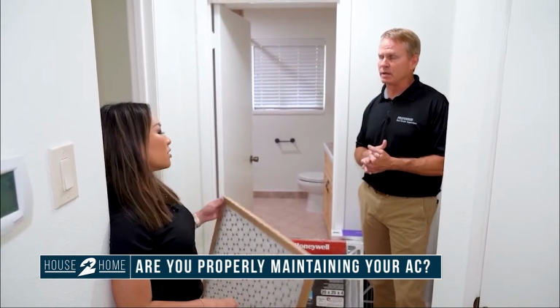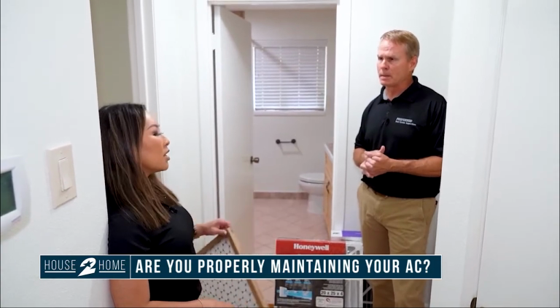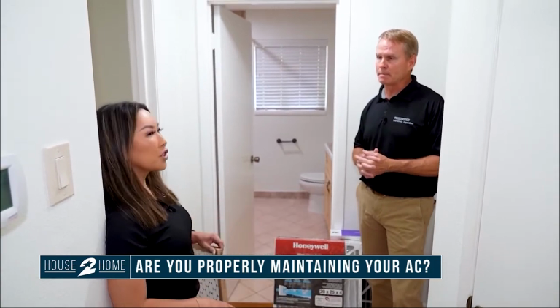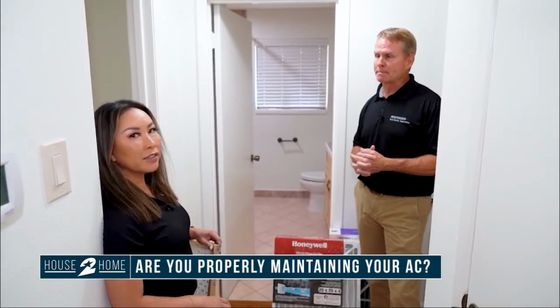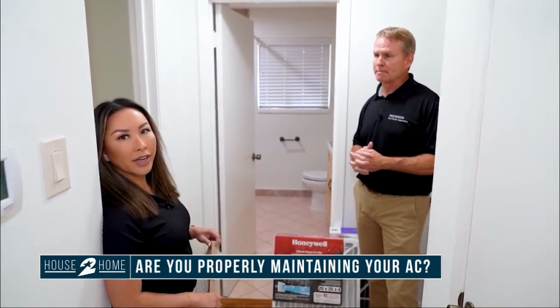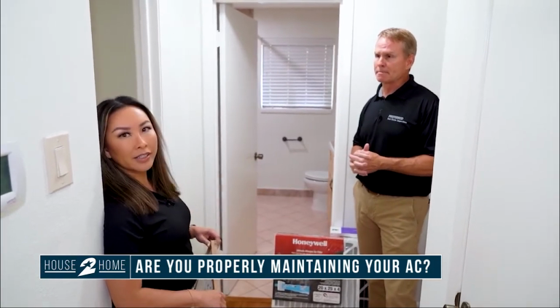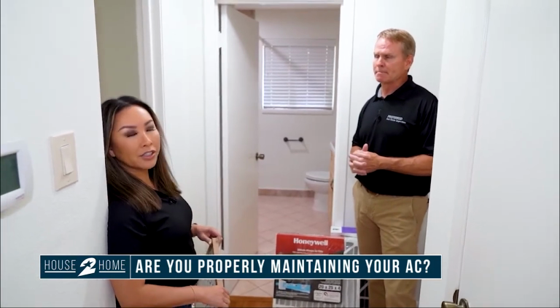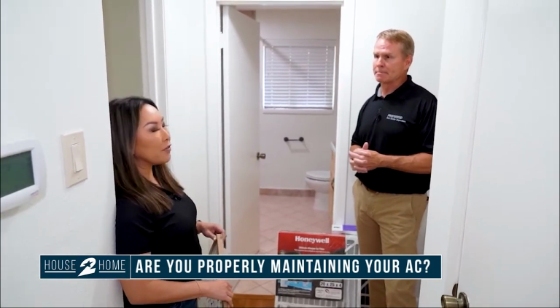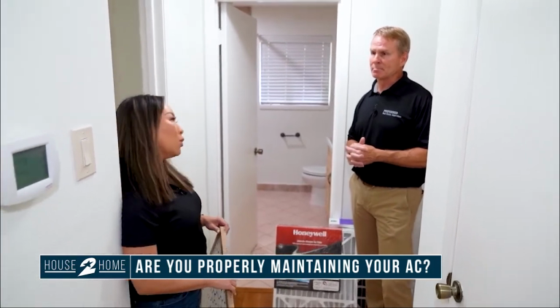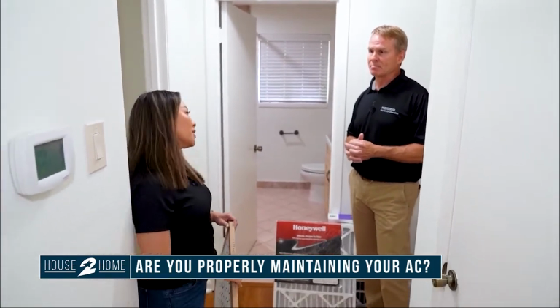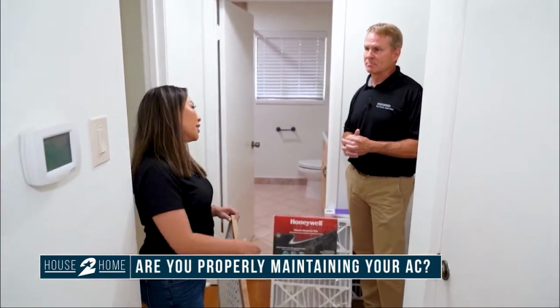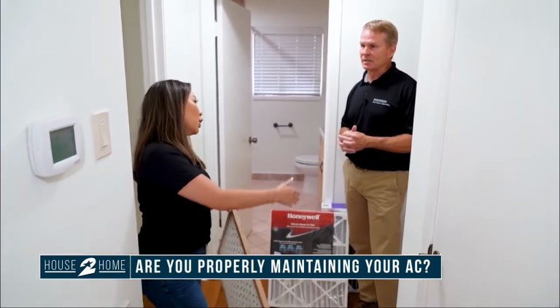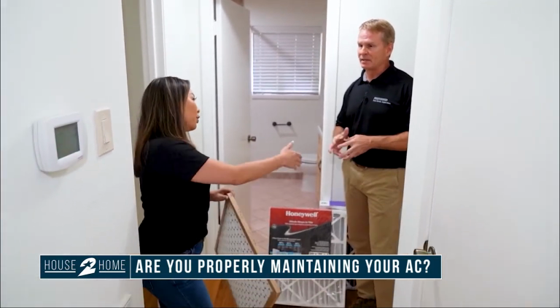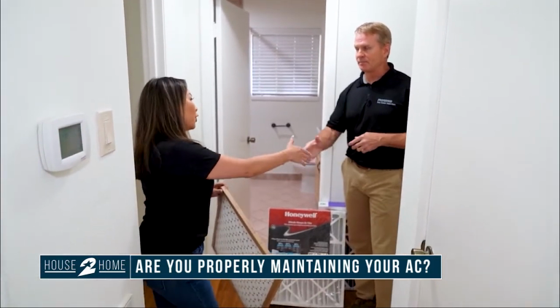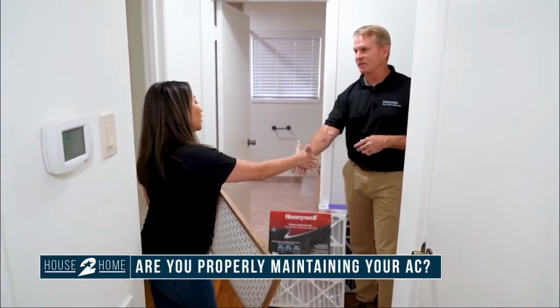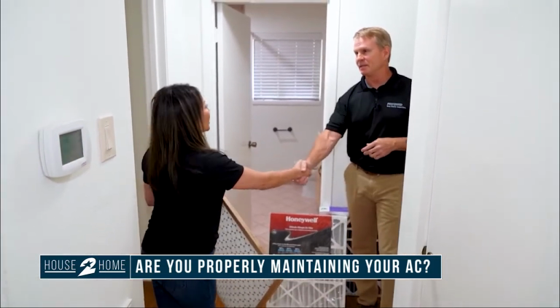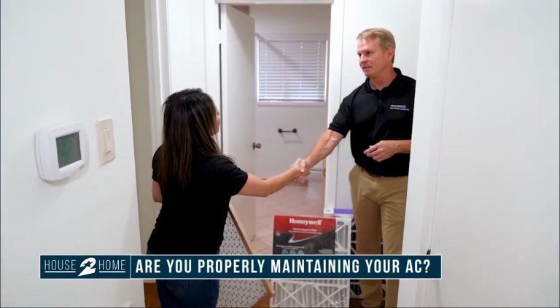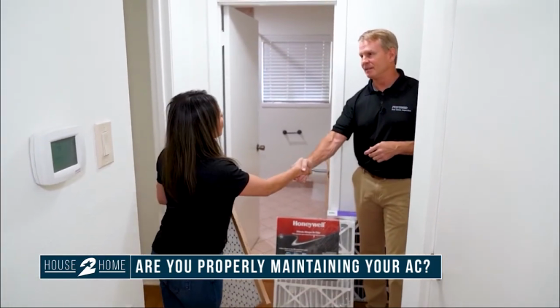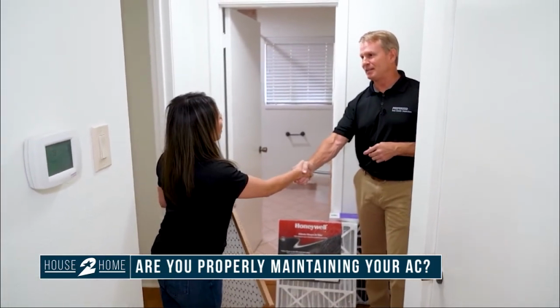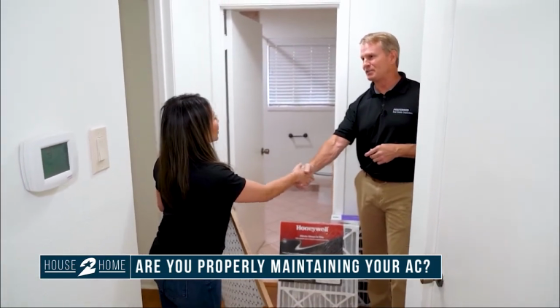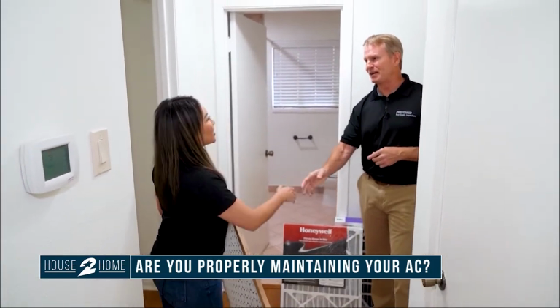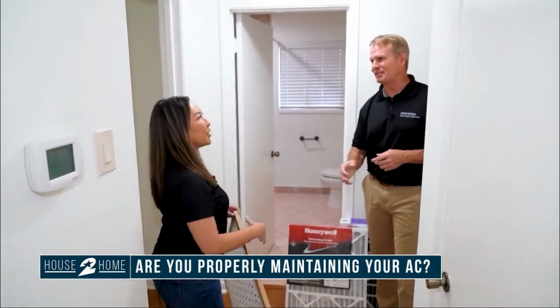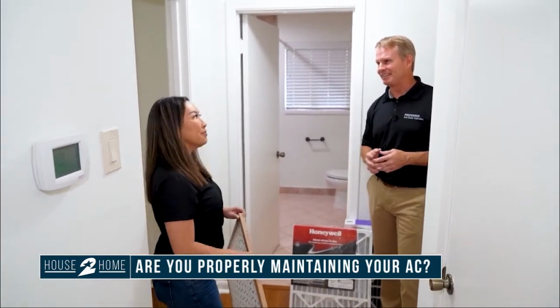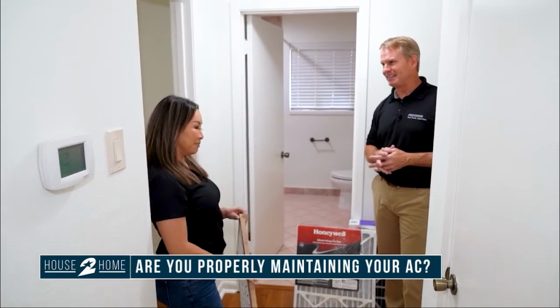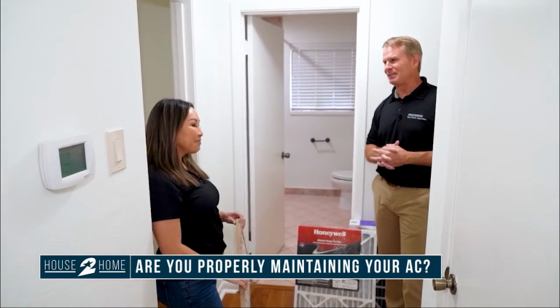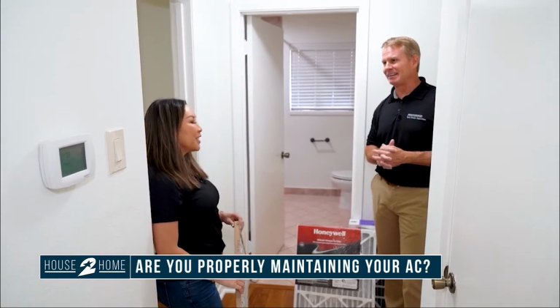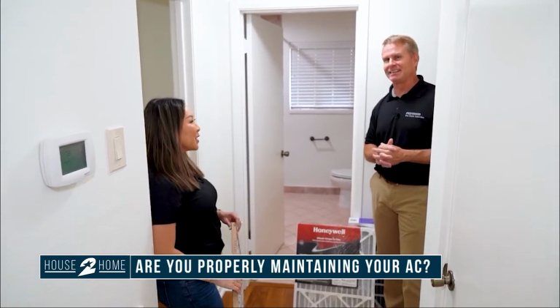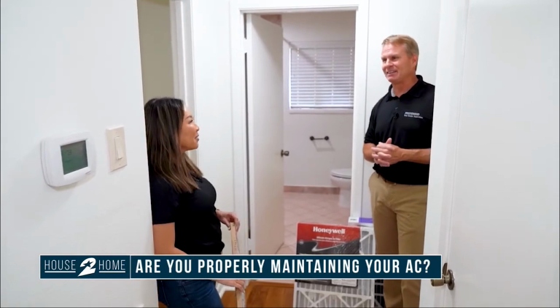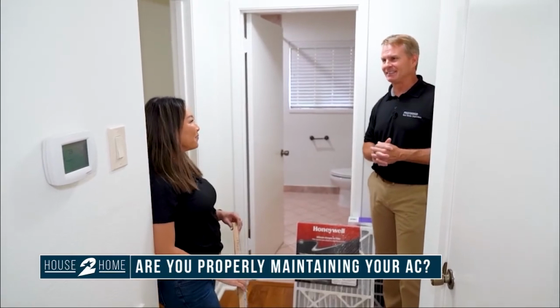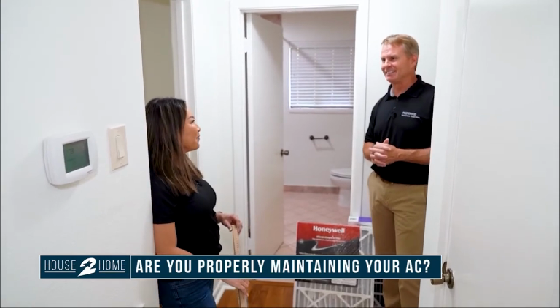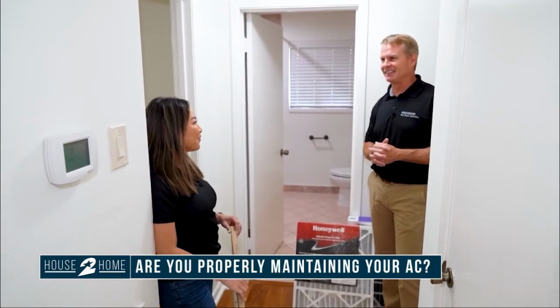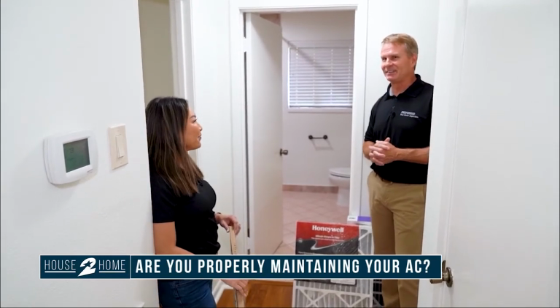Such good advice. Jeff Owens, Preferred Real Estate Inspections — thank you so much, always good to see you. See you next time.